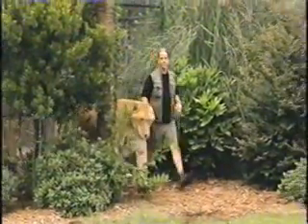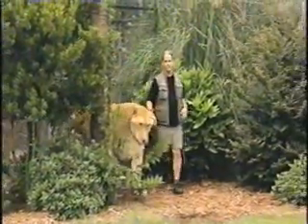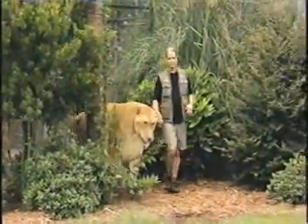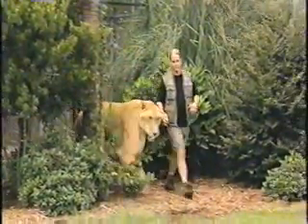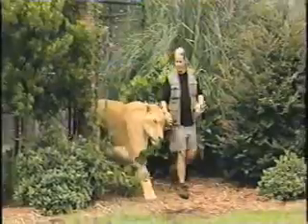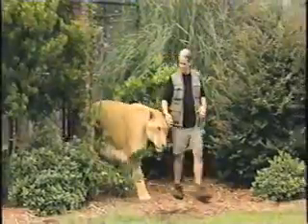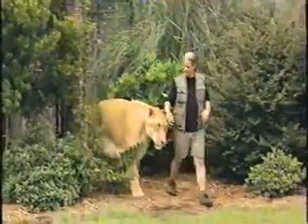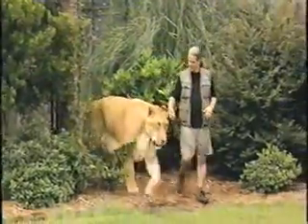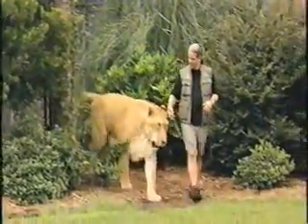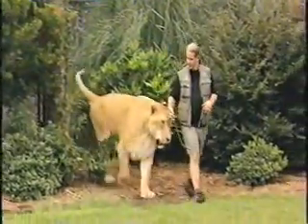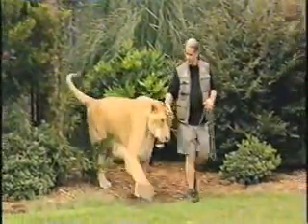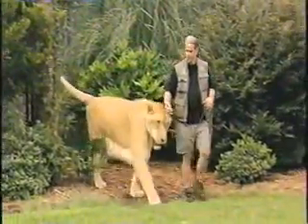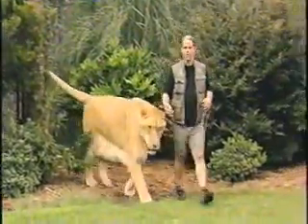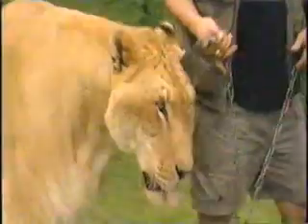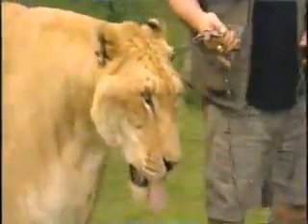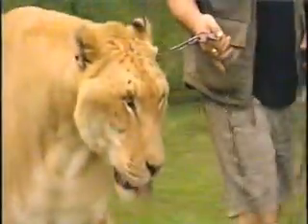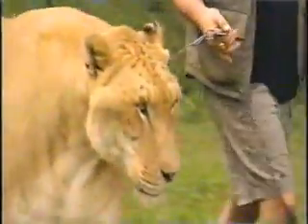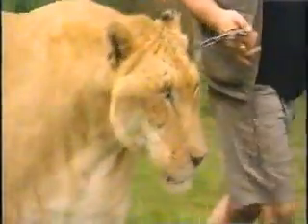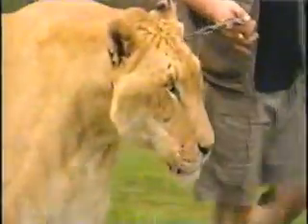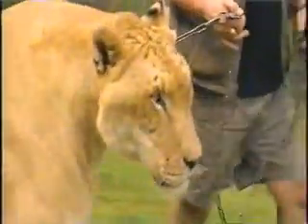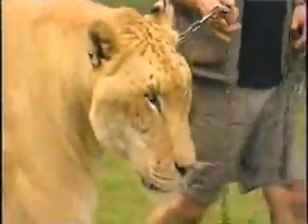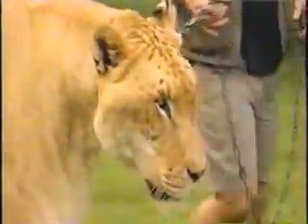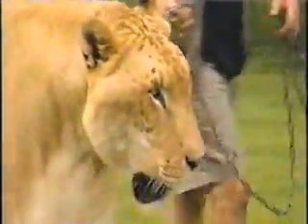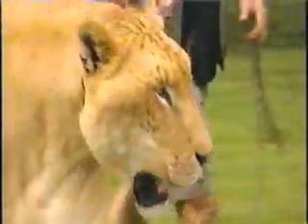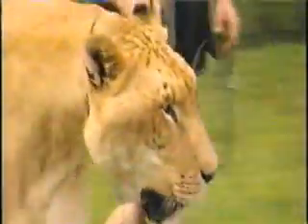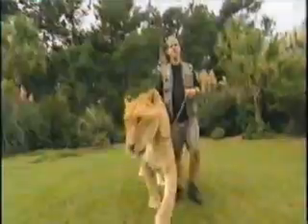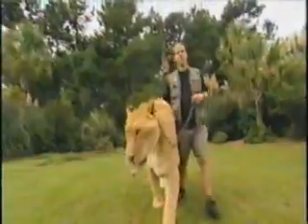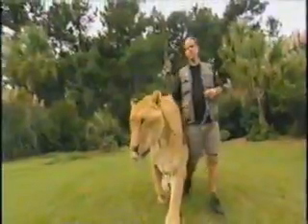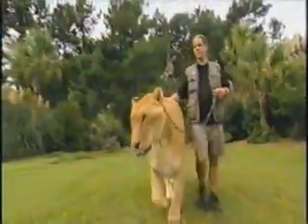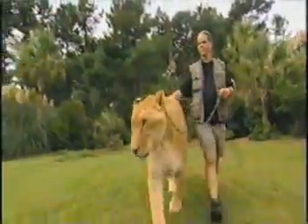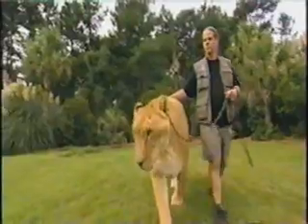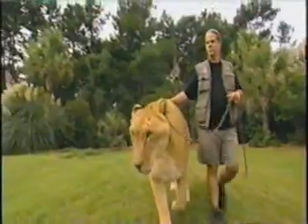If you haven't come across a fully-grown liger before, then this is the largest cat you're ever likely to see.